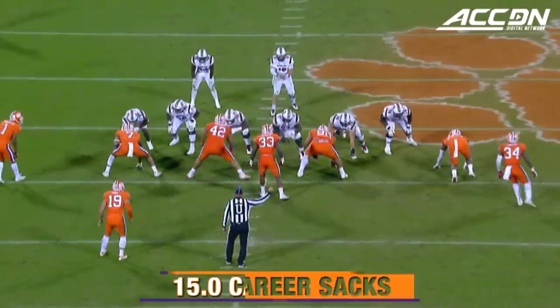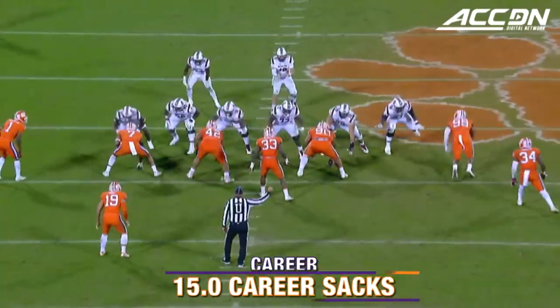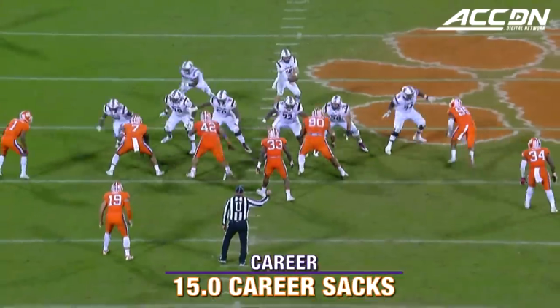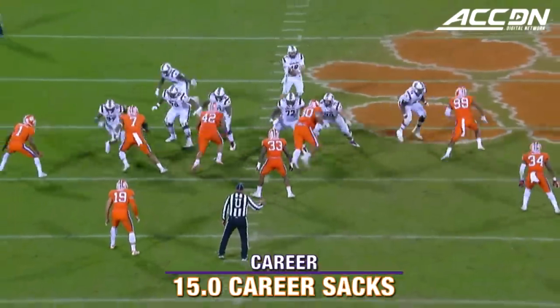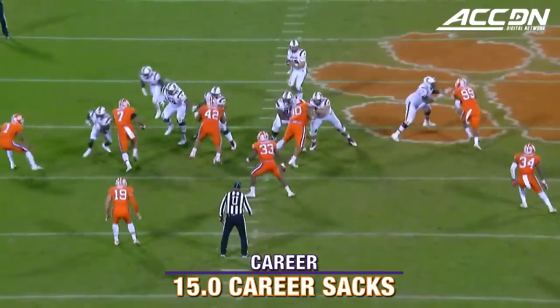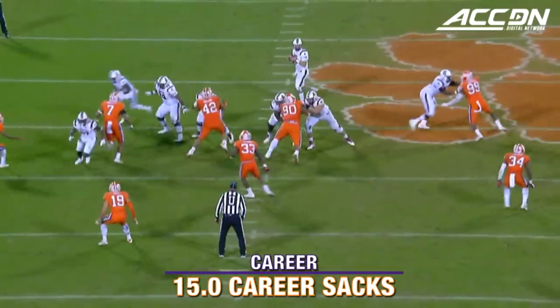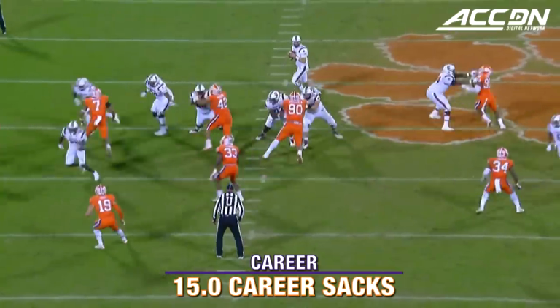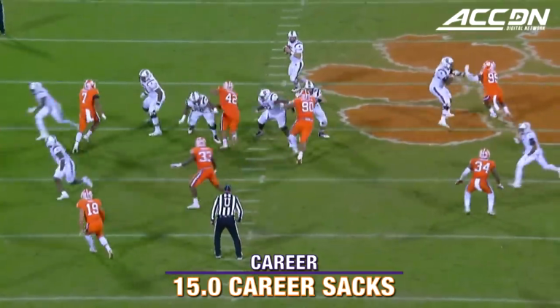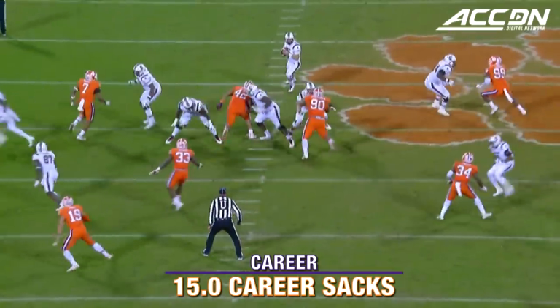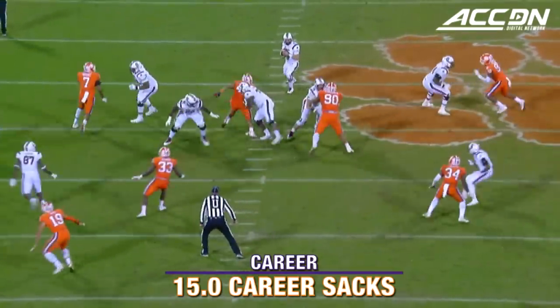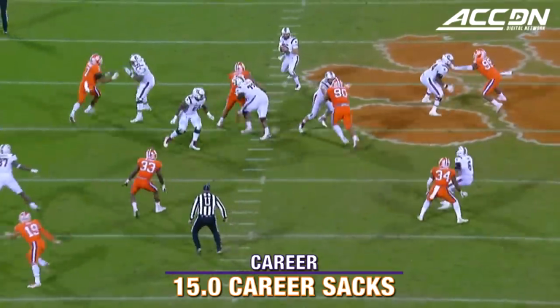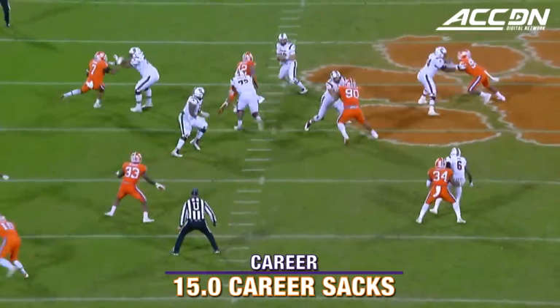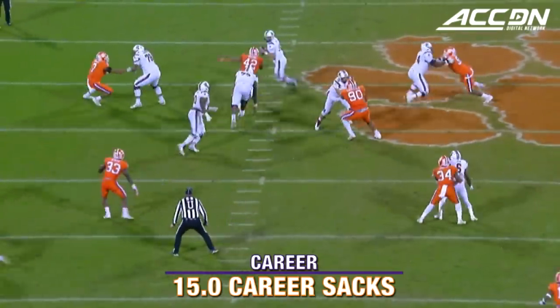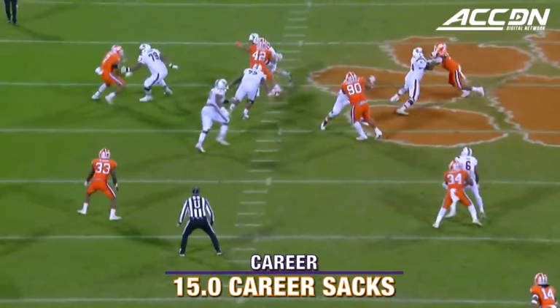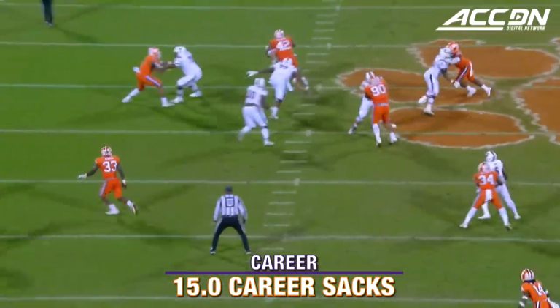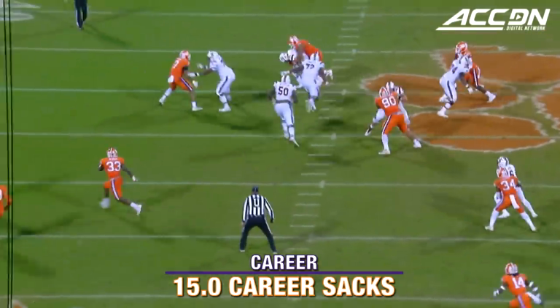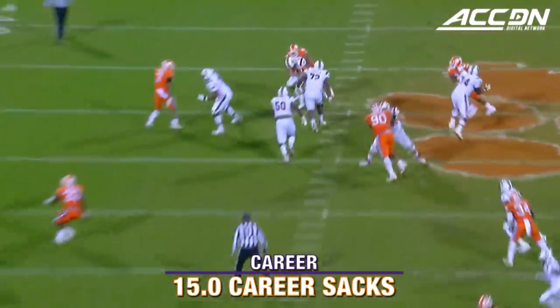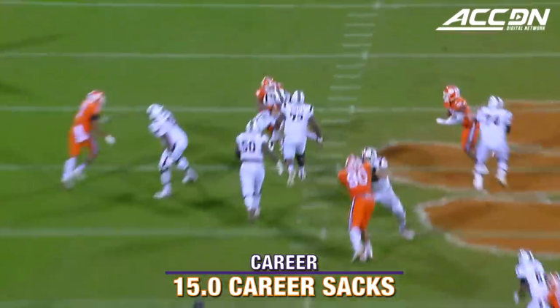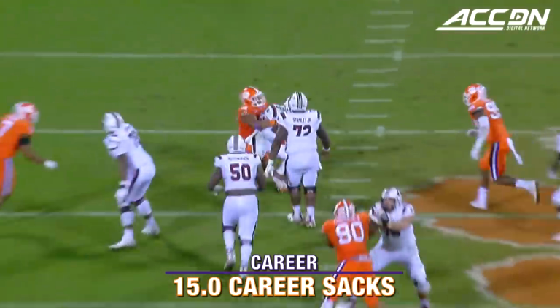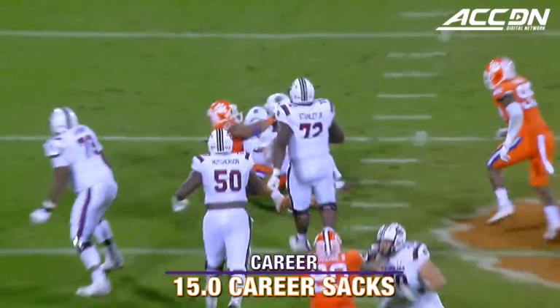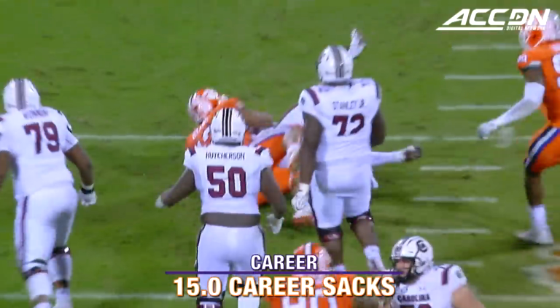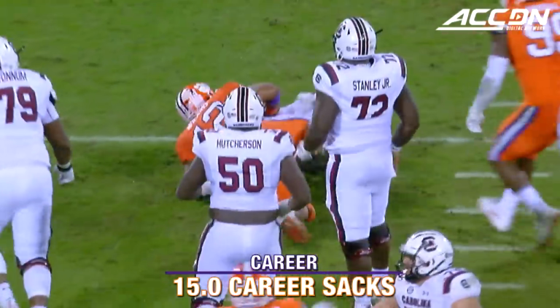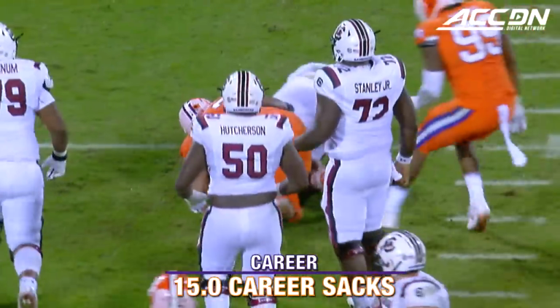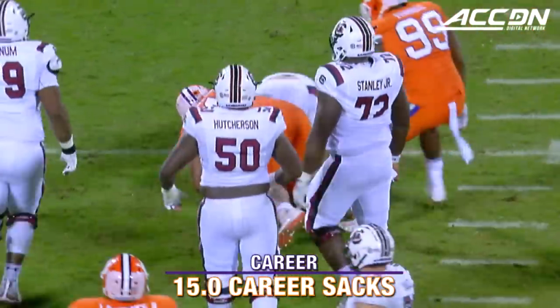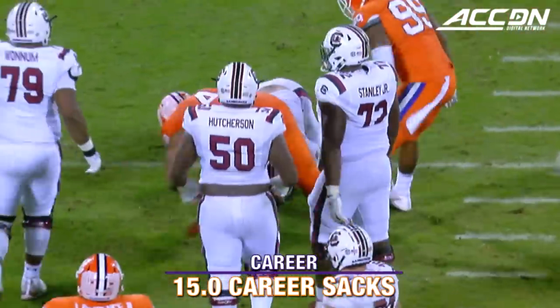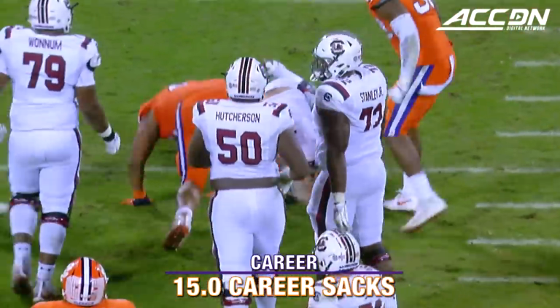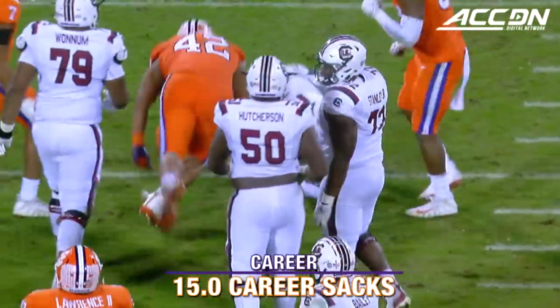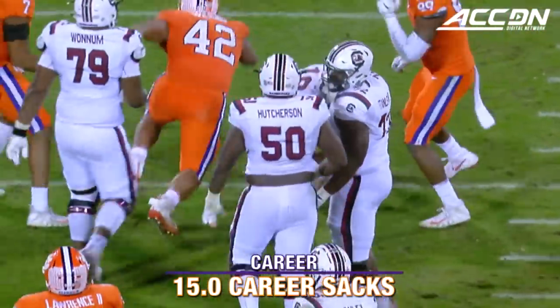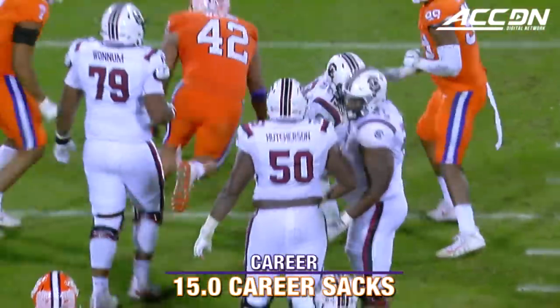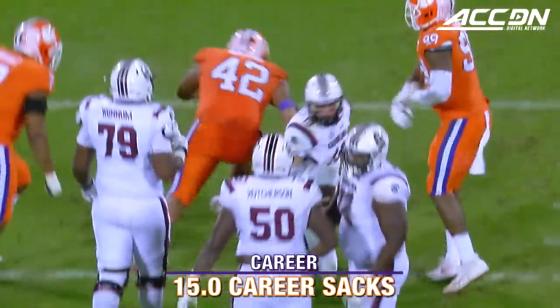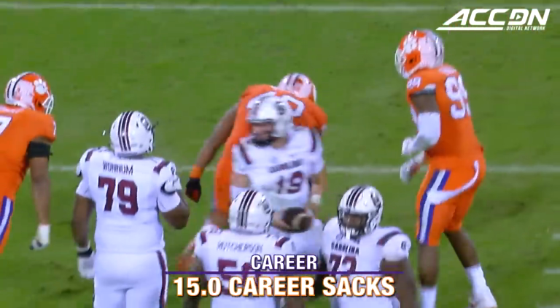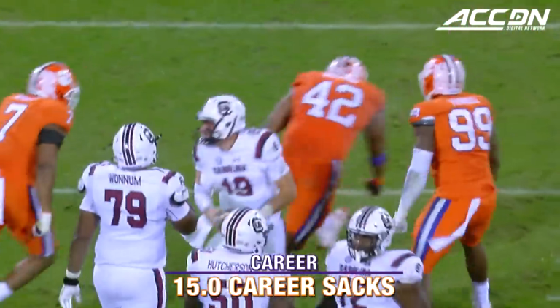It's all on his shoulders. They can't run the football. Second down and nine. Look out for Christian Wilkins. It's too late.